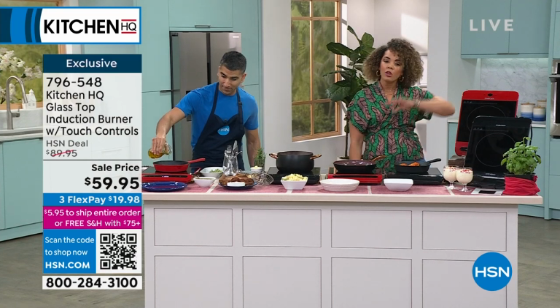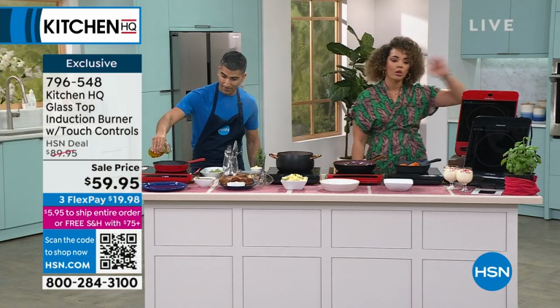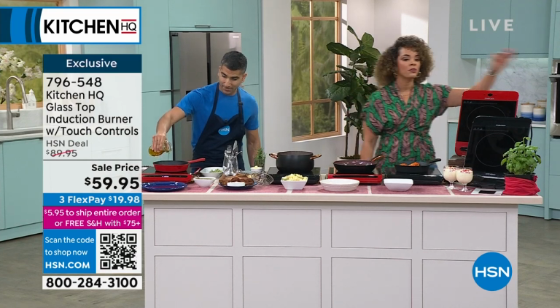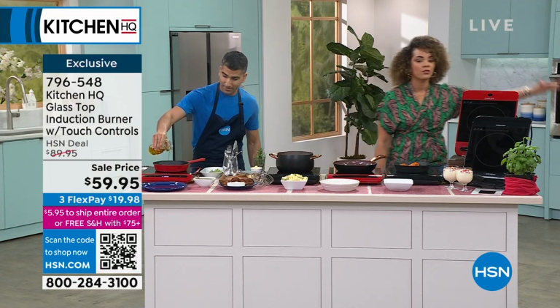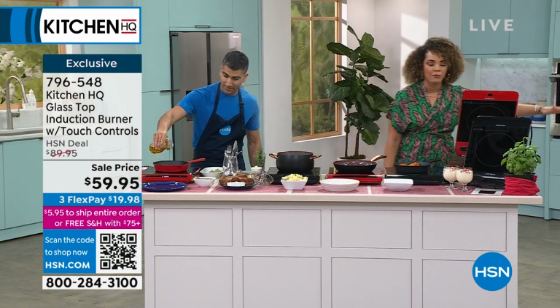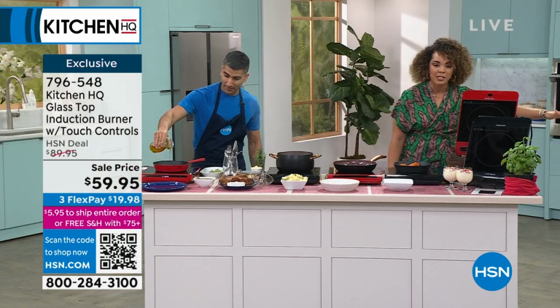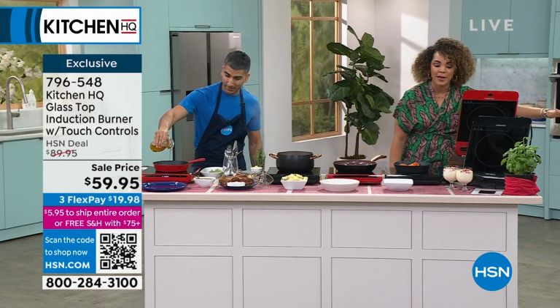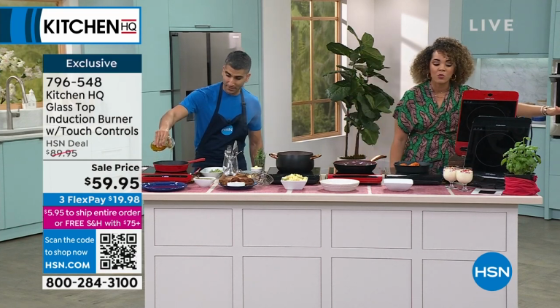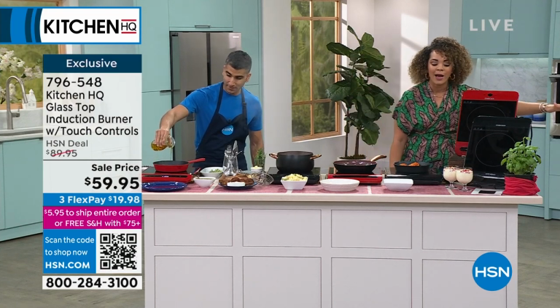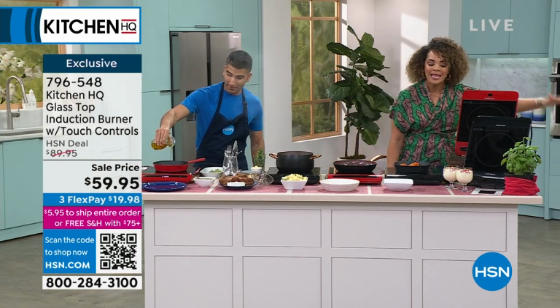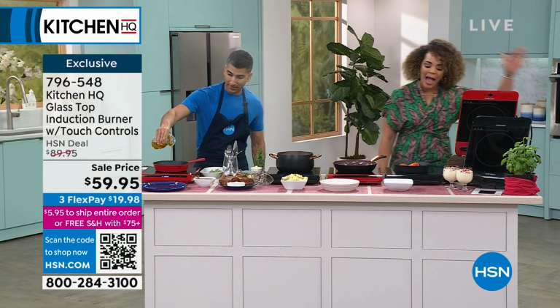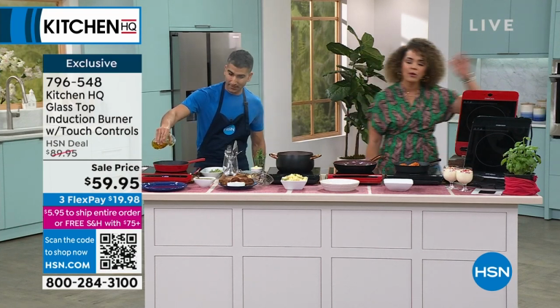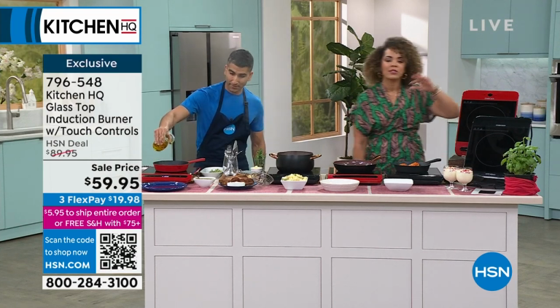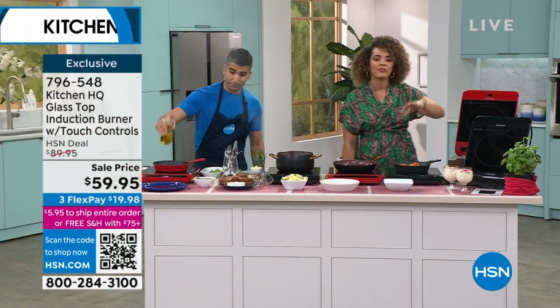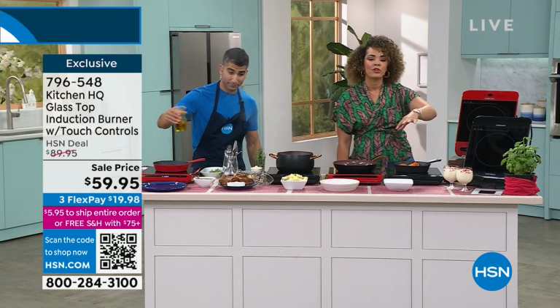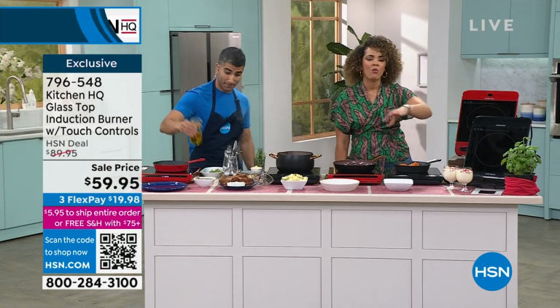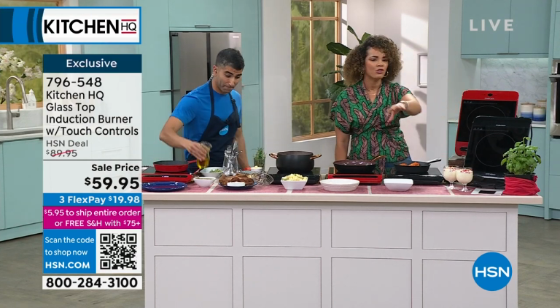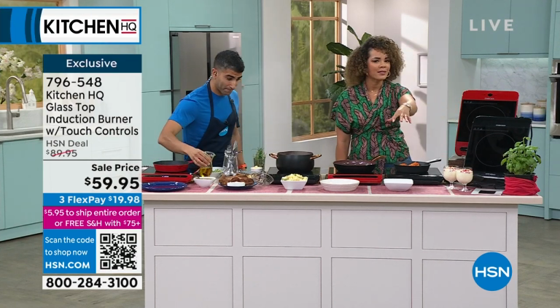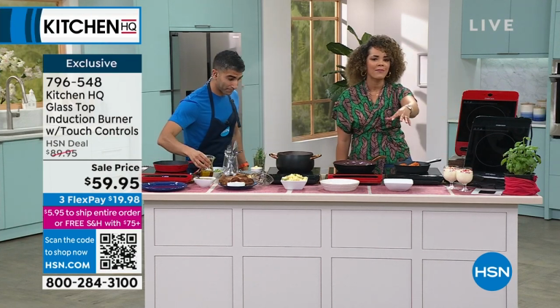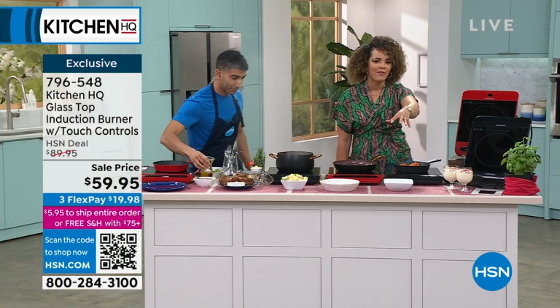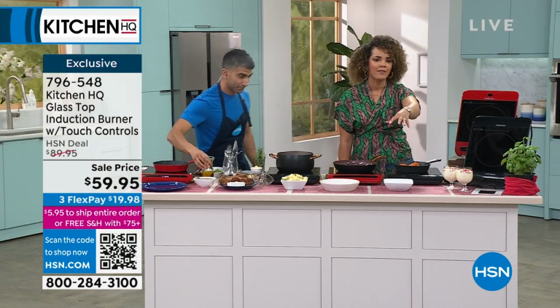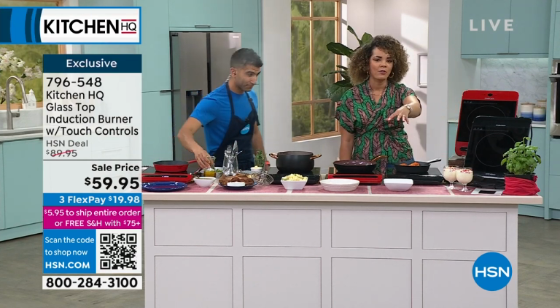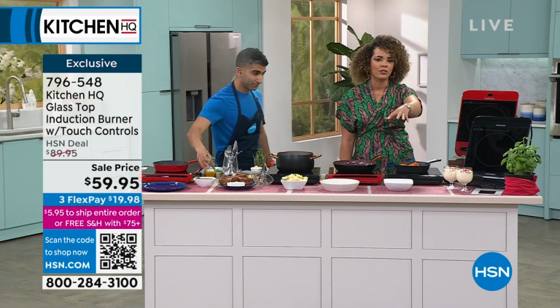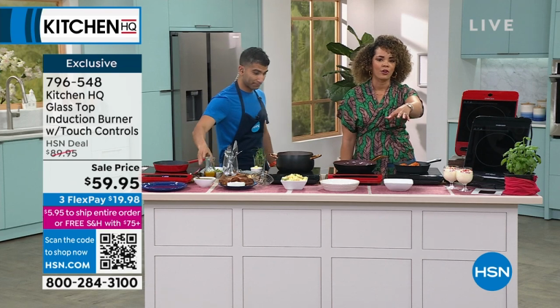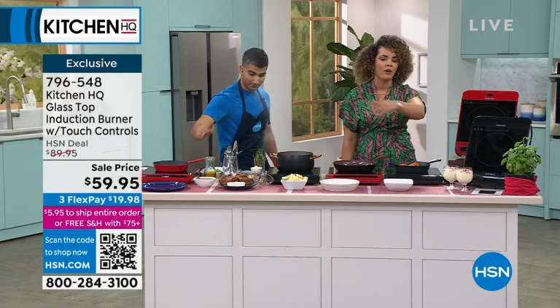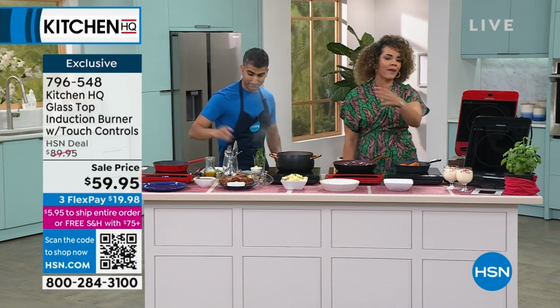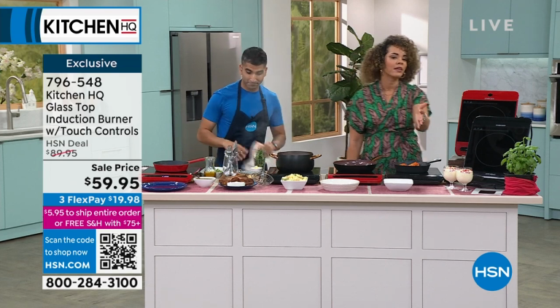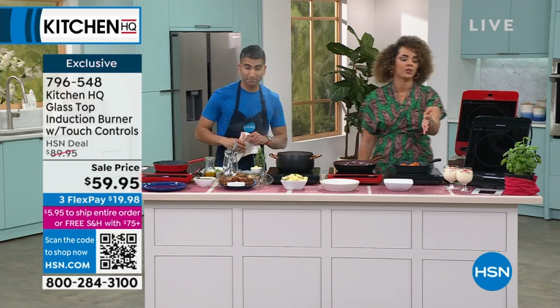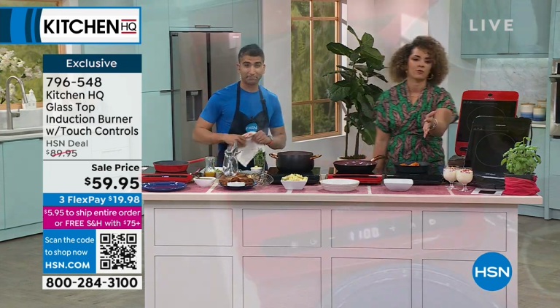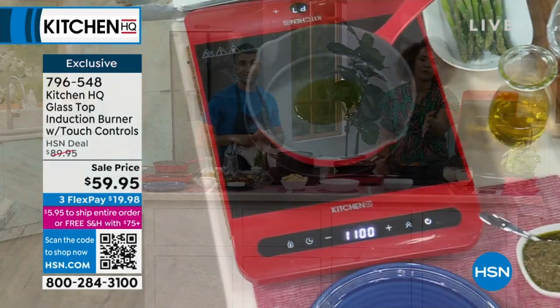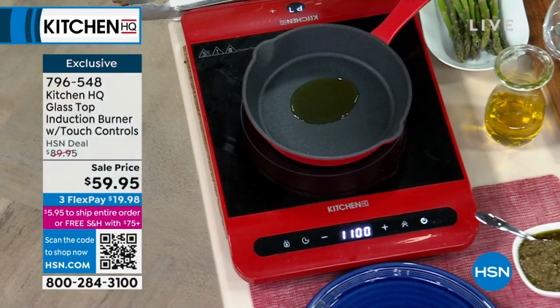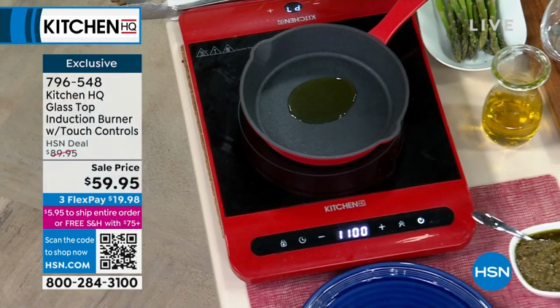You can always use the flex pay as well. And once you hit $75 in your cart, everything ships for free.